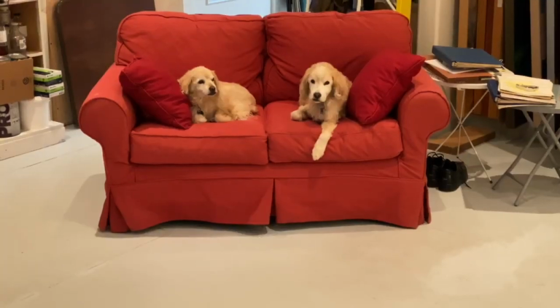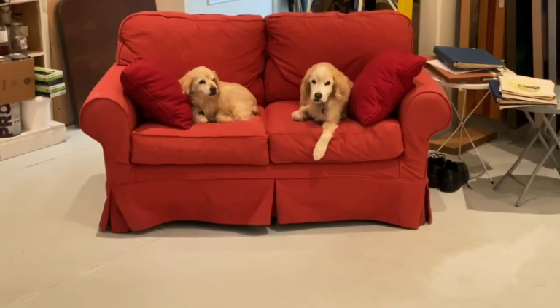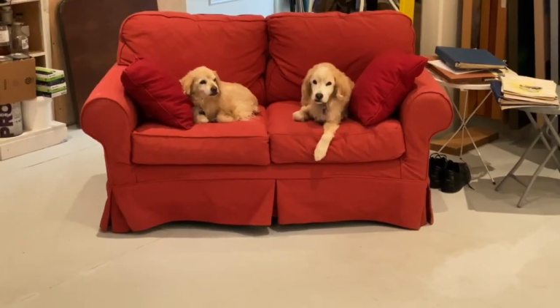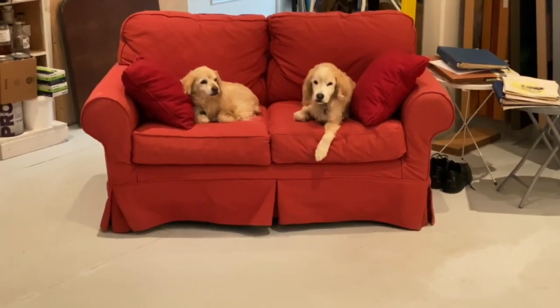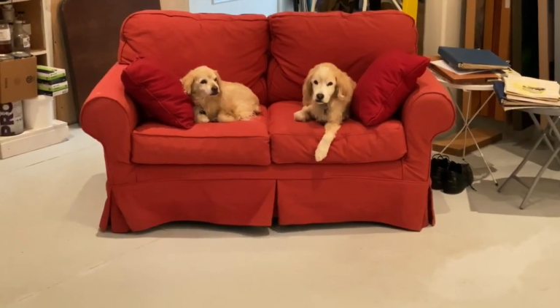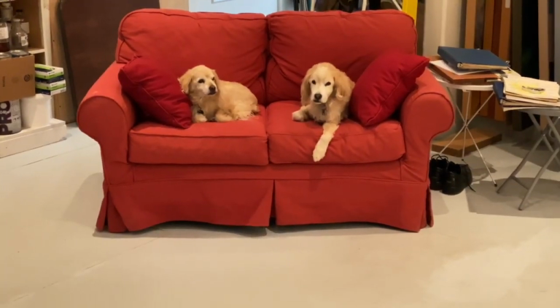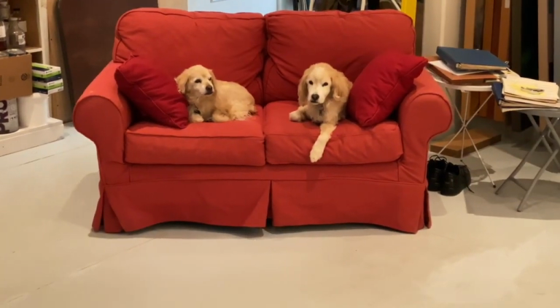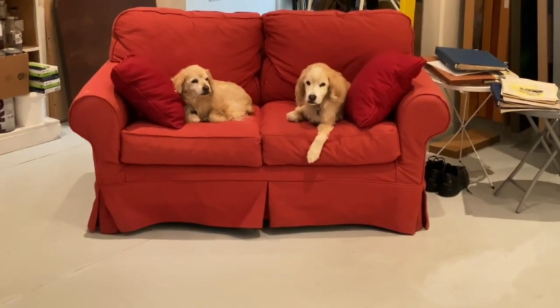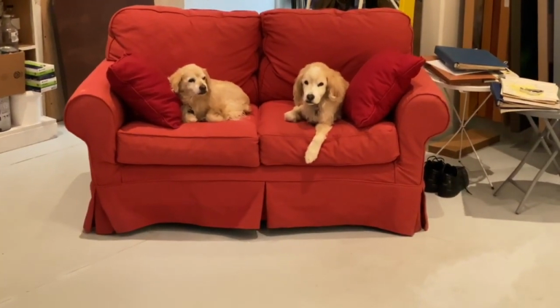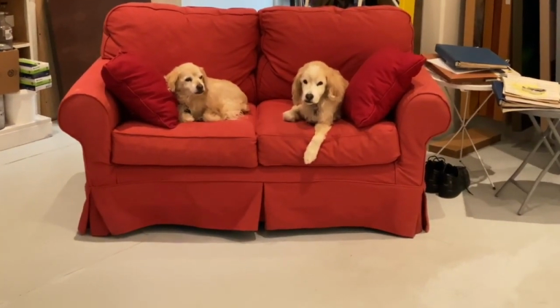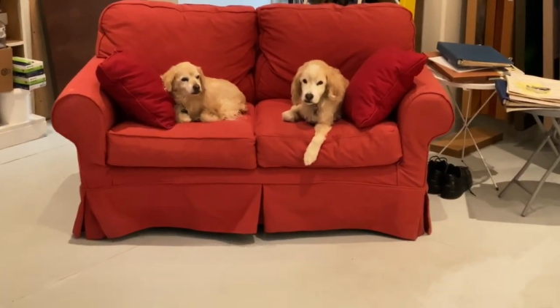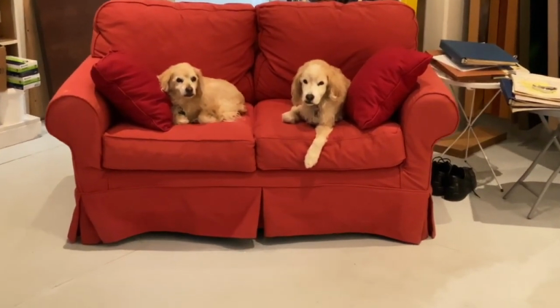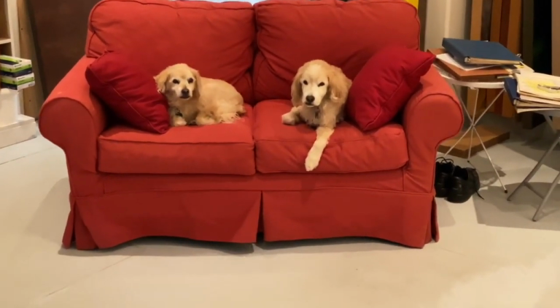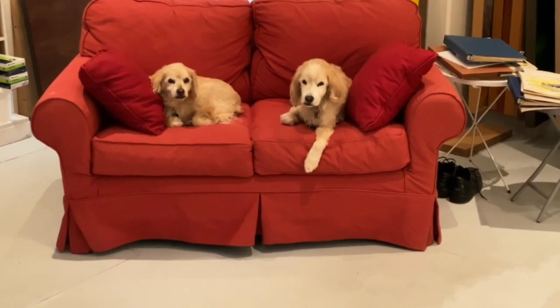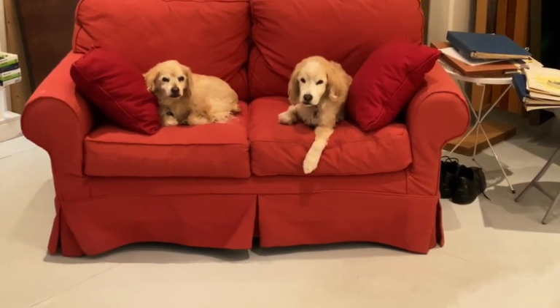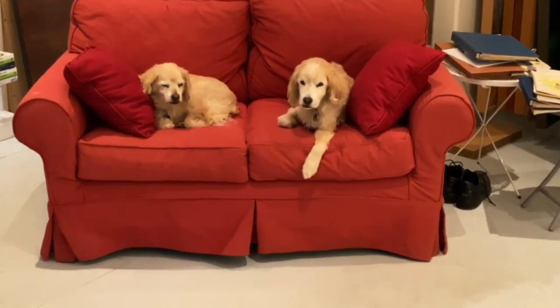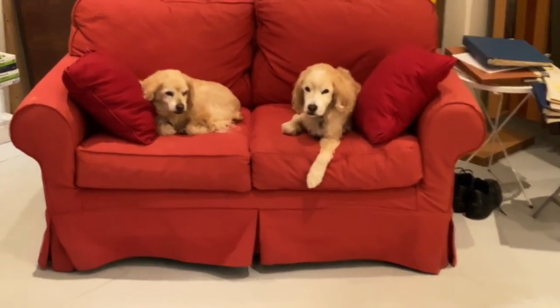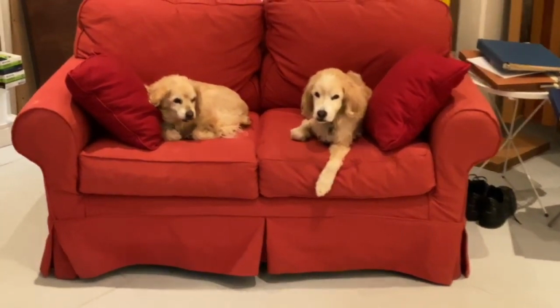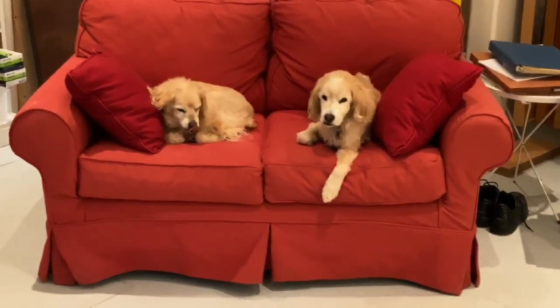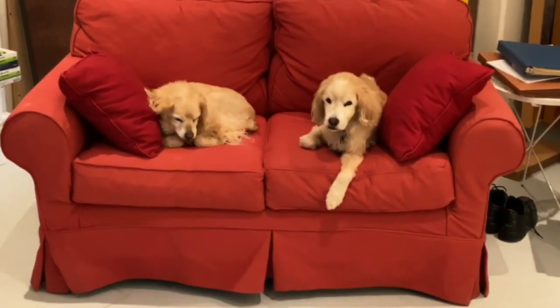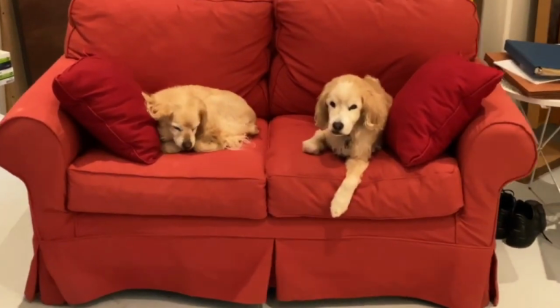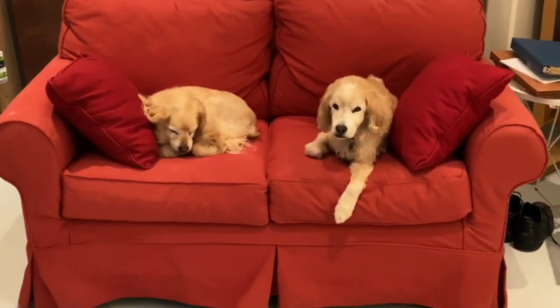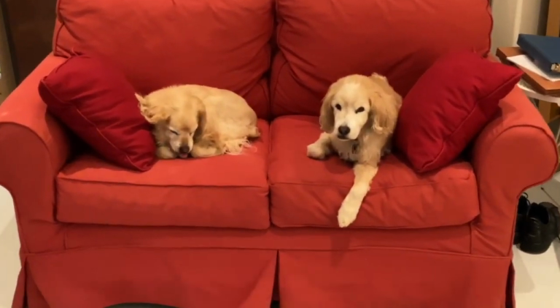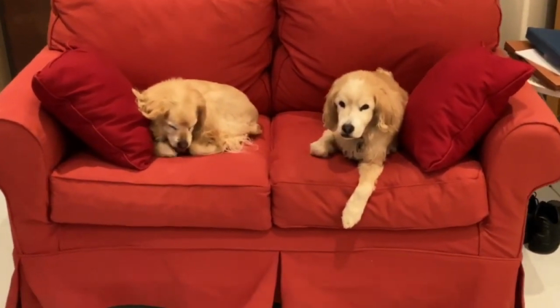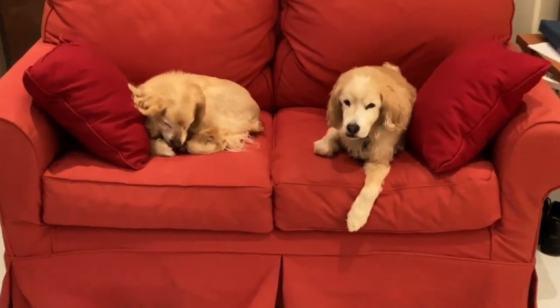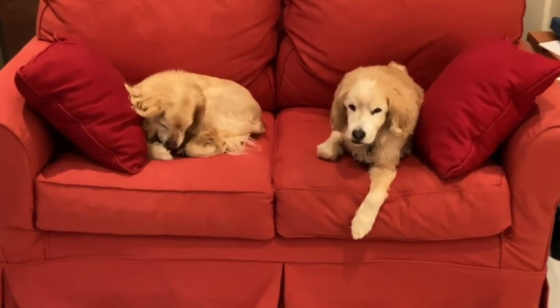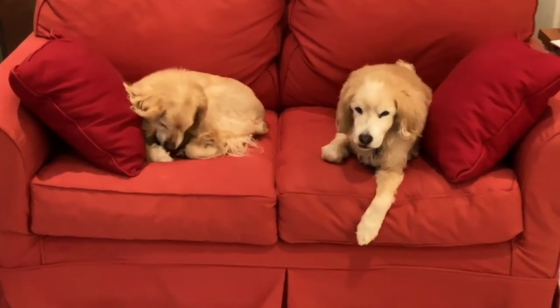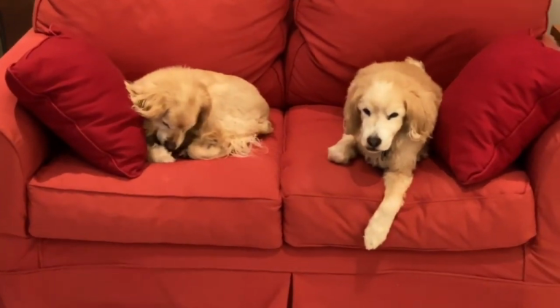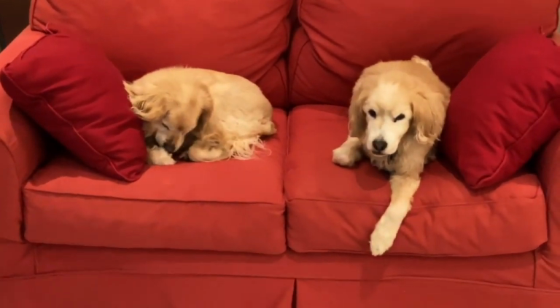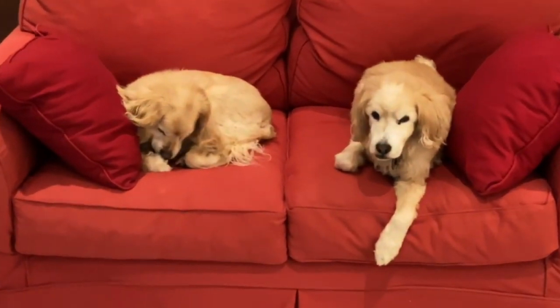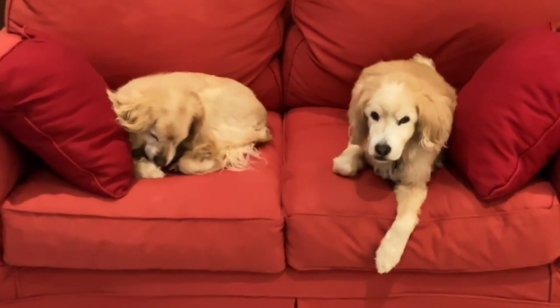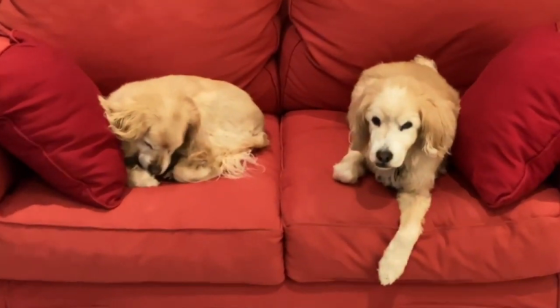Be well, stay safe, and please don't forget to pet a dog today.